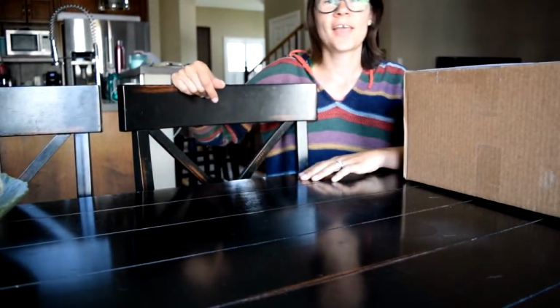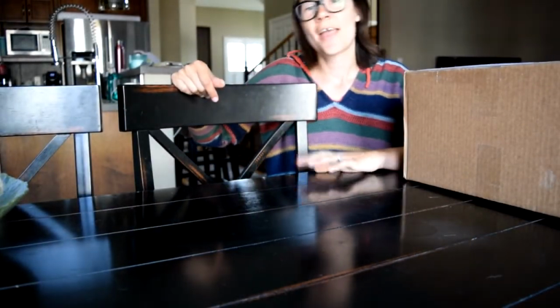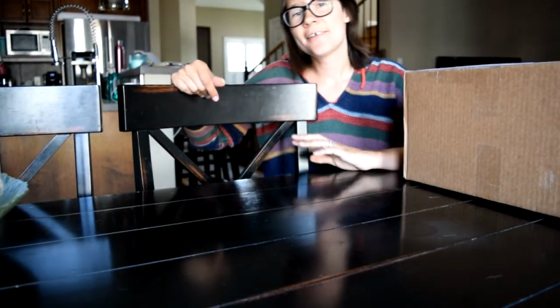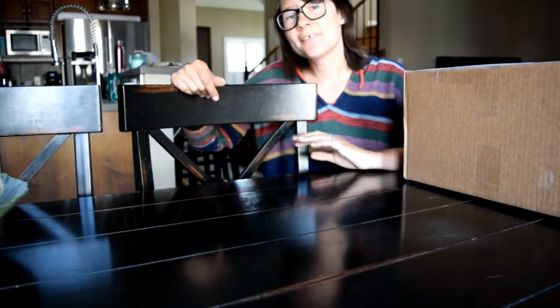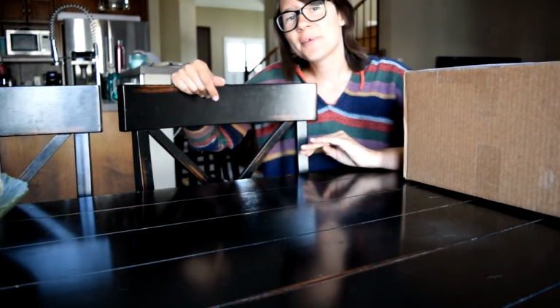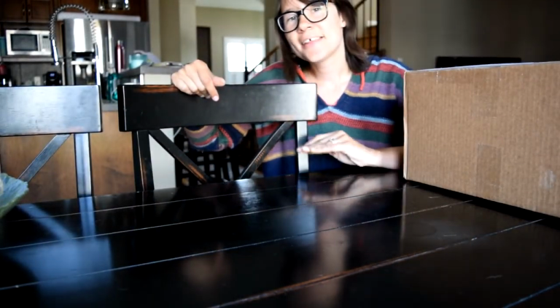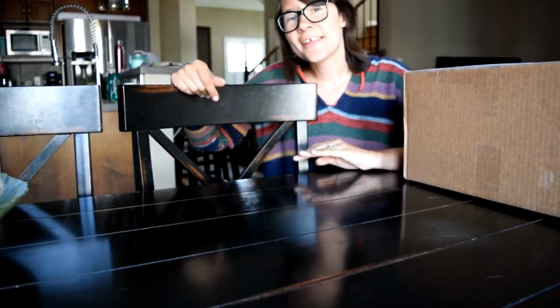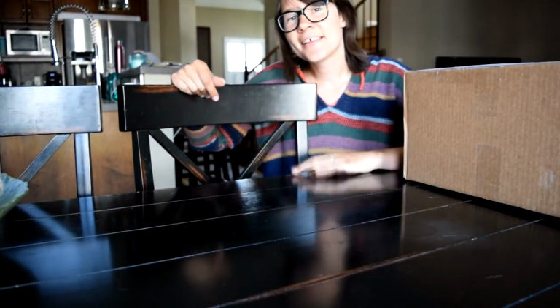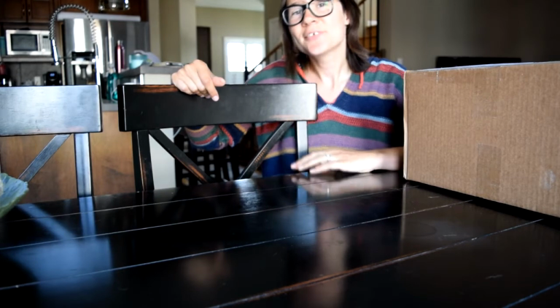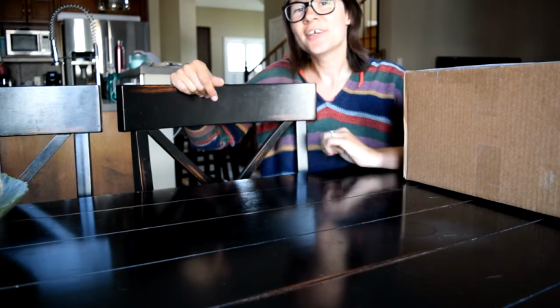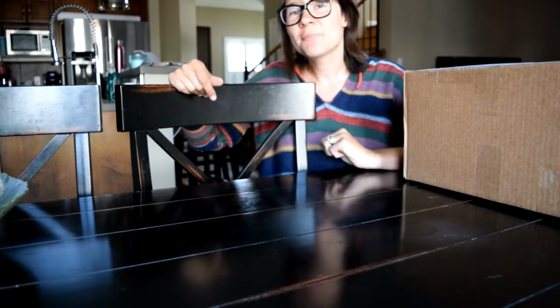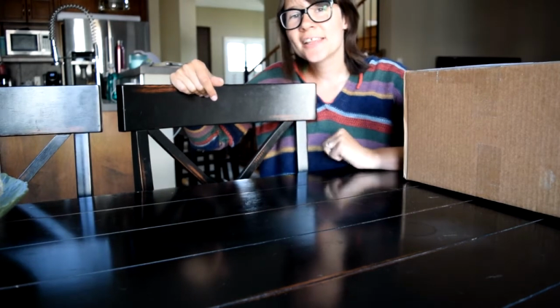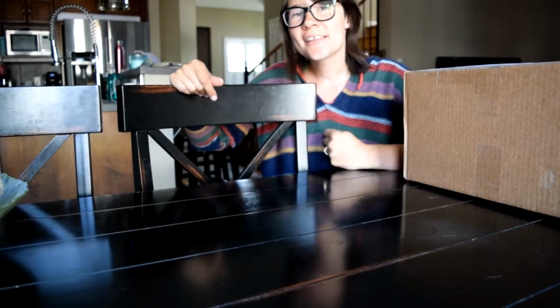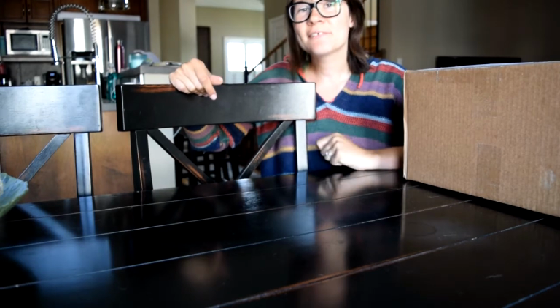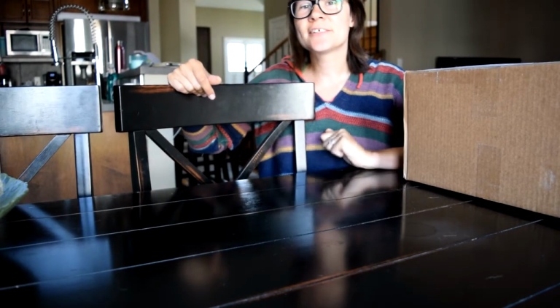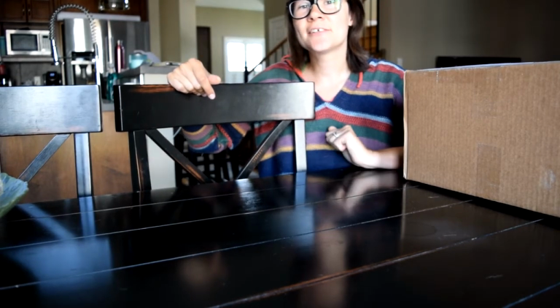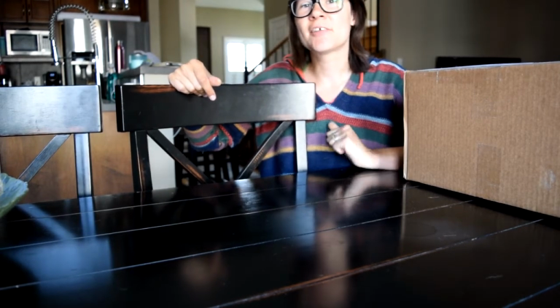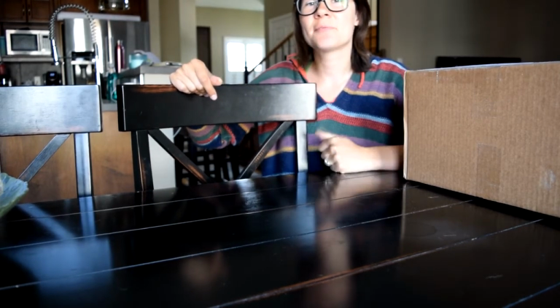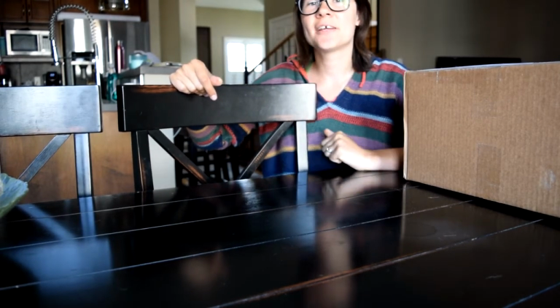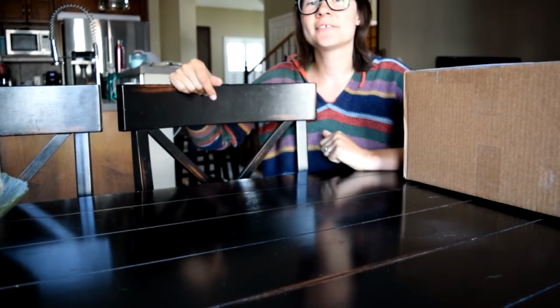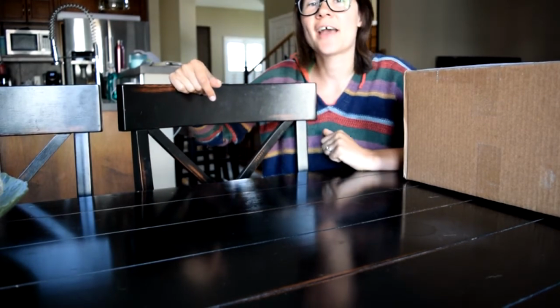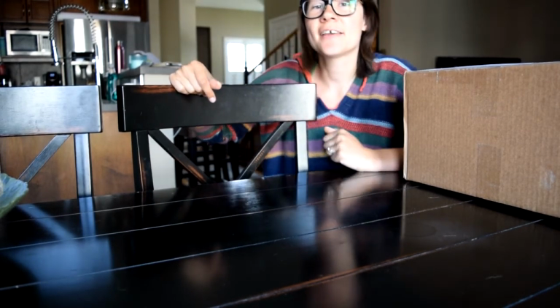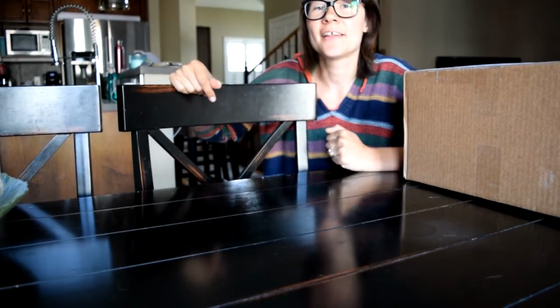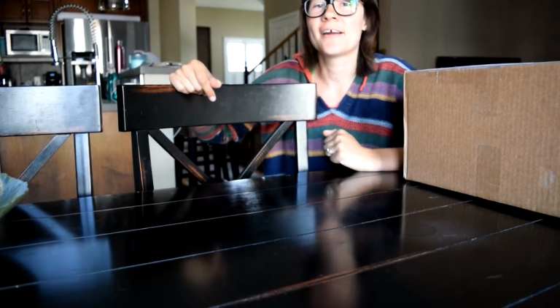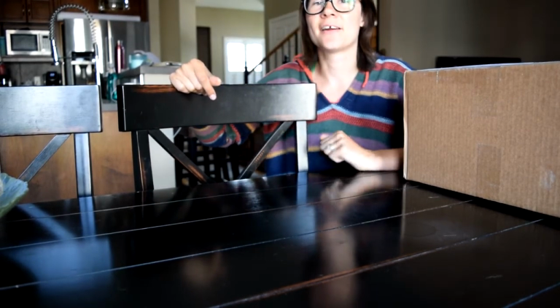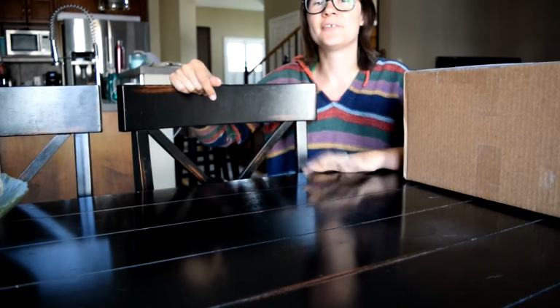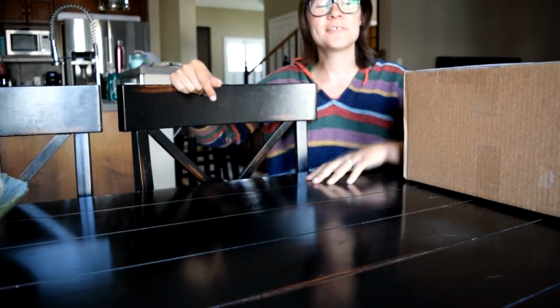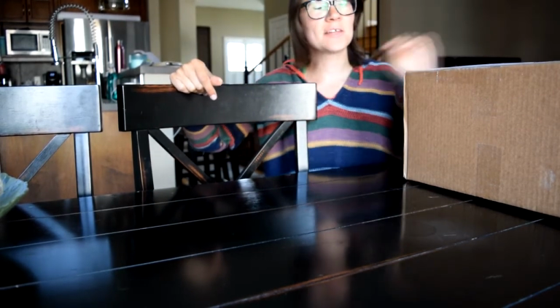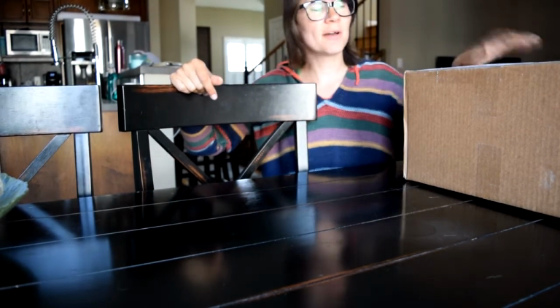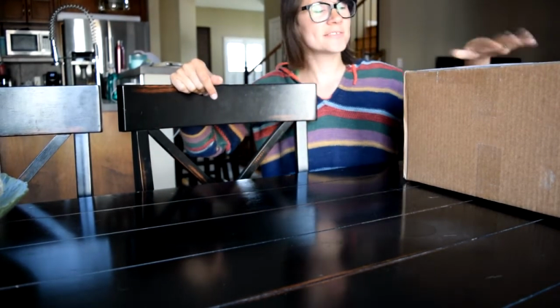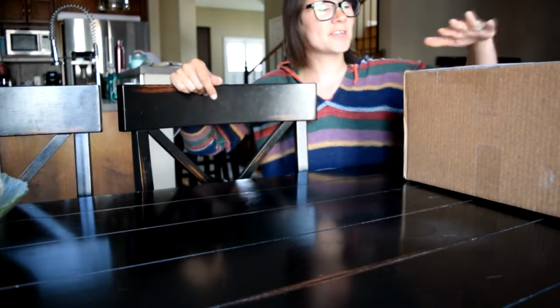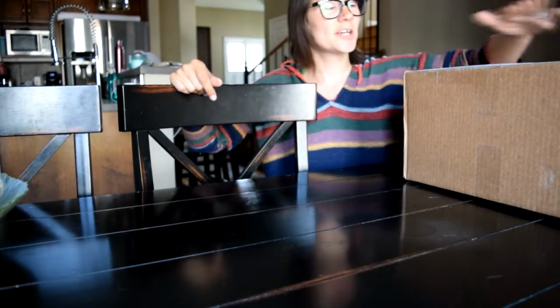Hello everybody! Thanks for joining me, Lane Lovestone of Yellow Bird Acres Tack, in our newest unboxing video.